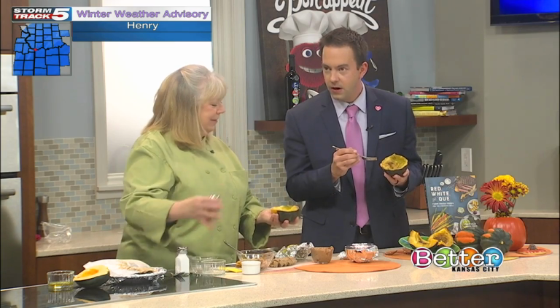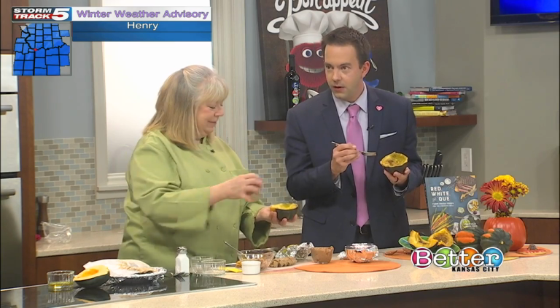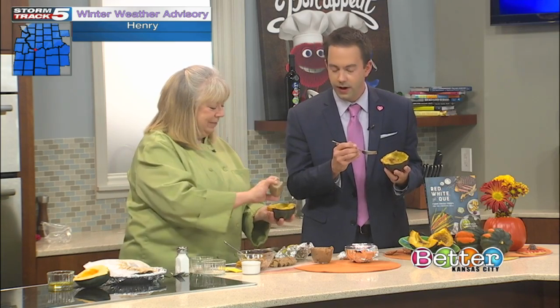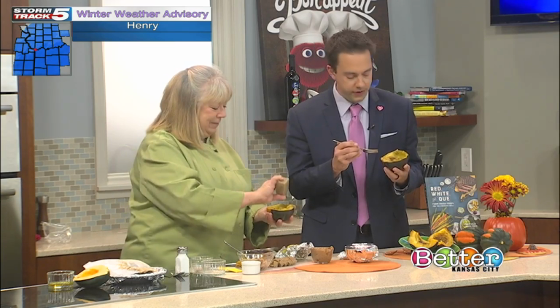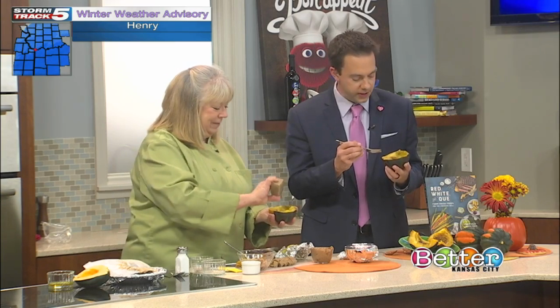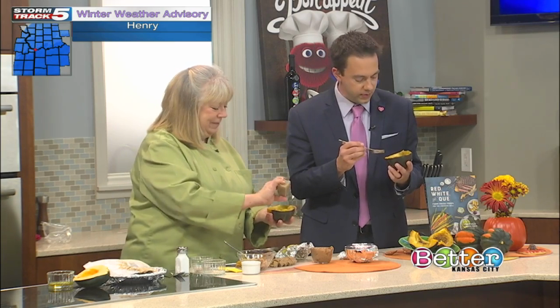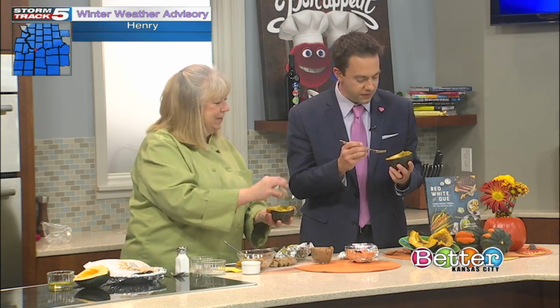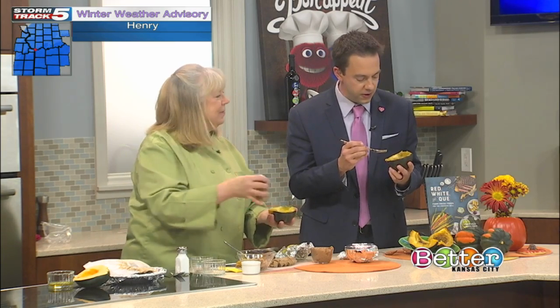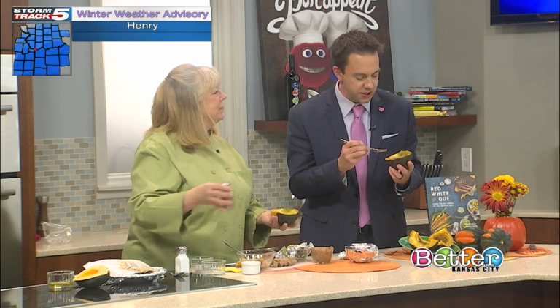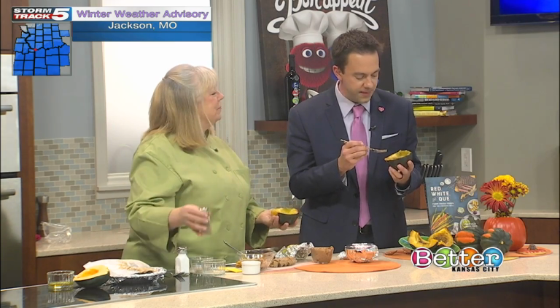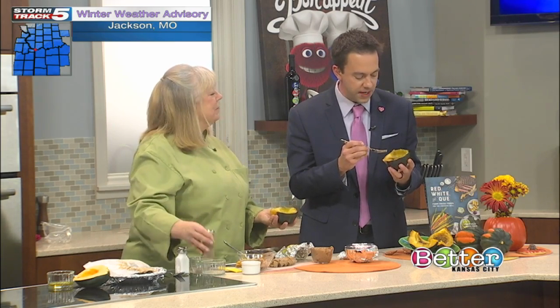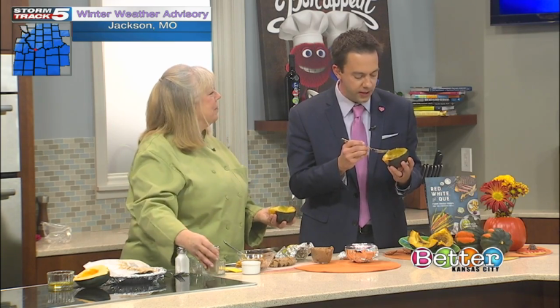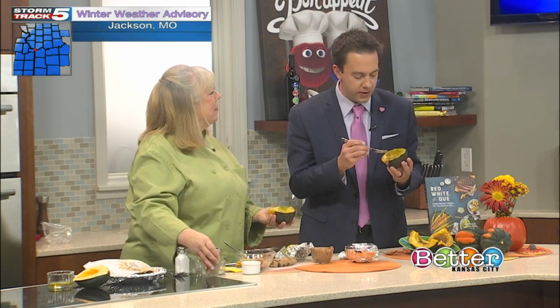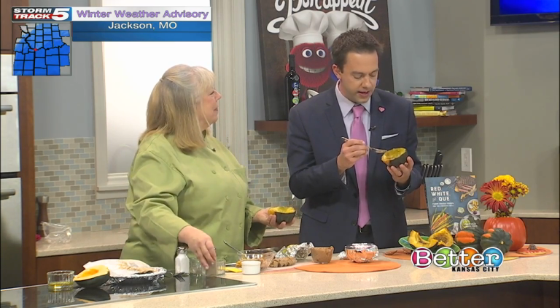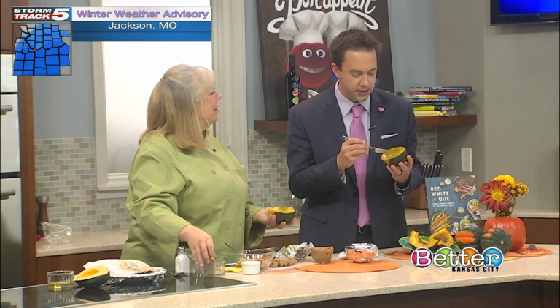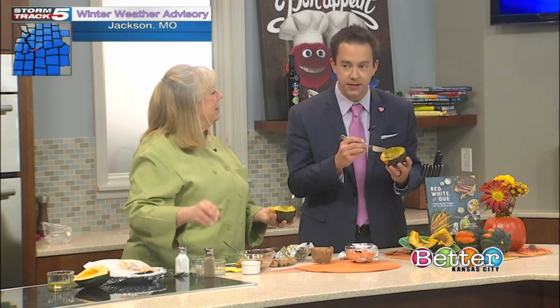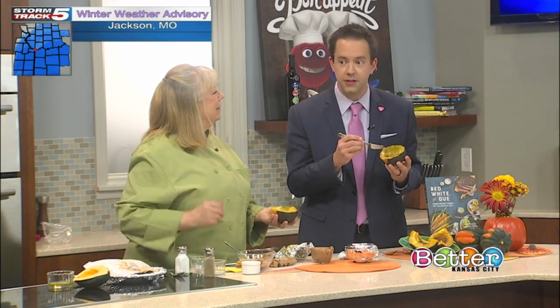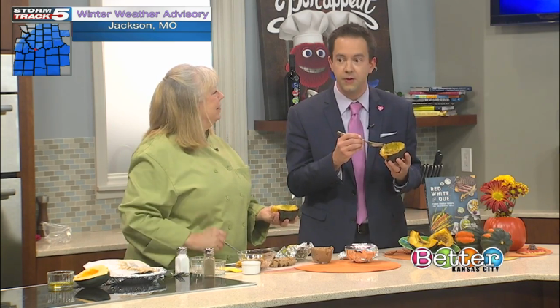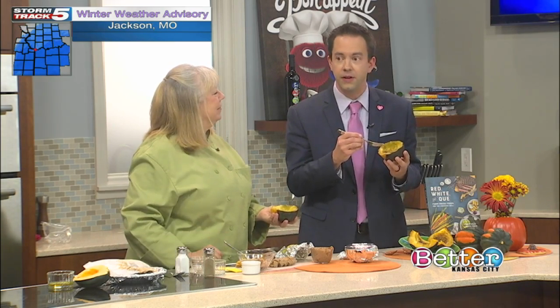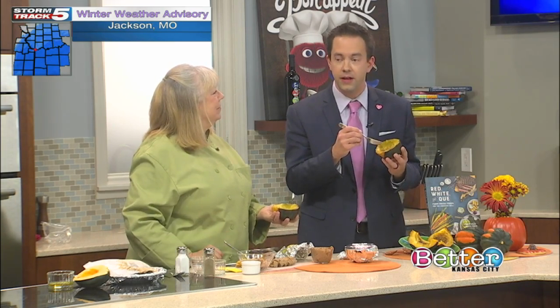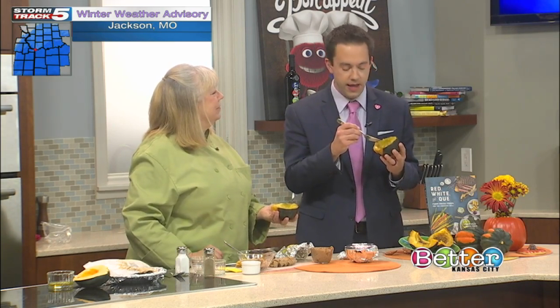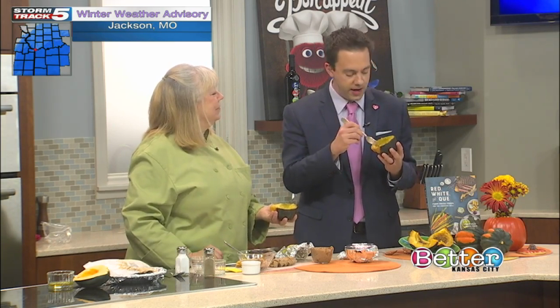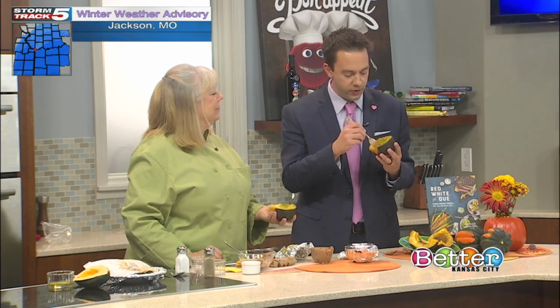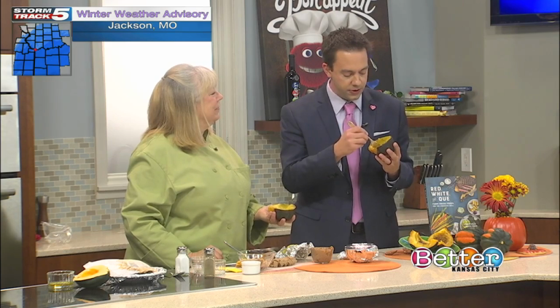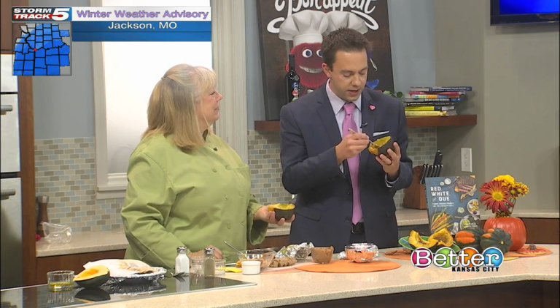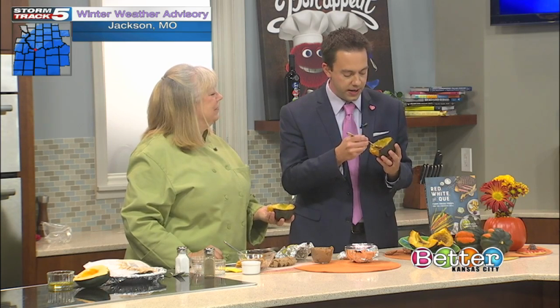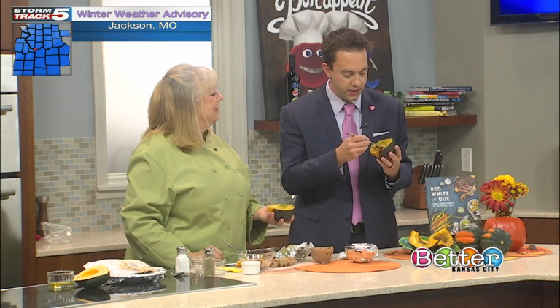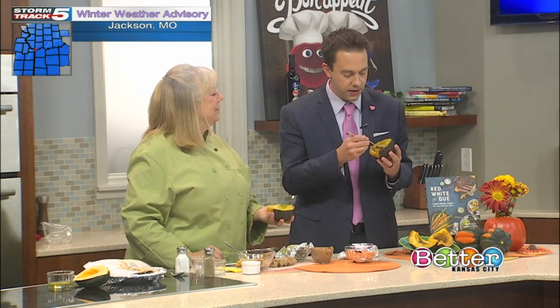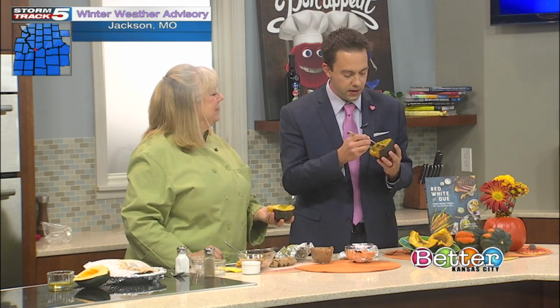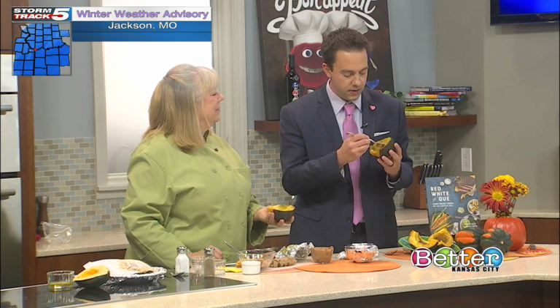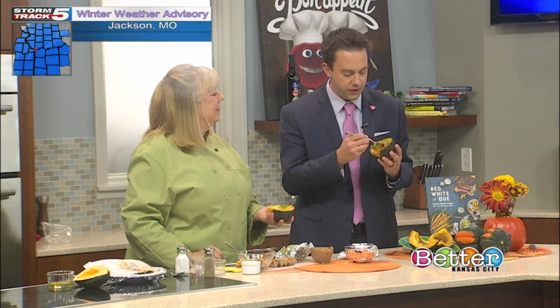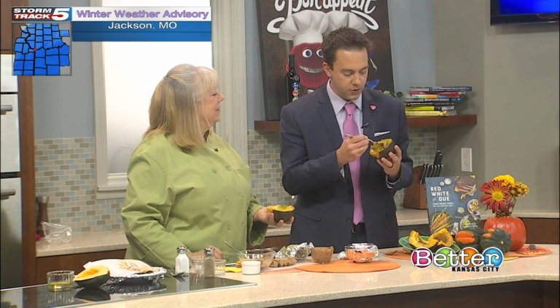Thank you so much for those tips, Karen. I'm going to toss it to you, Belinda, and I'm going to try my squash.